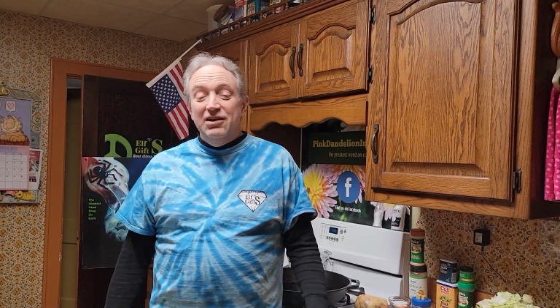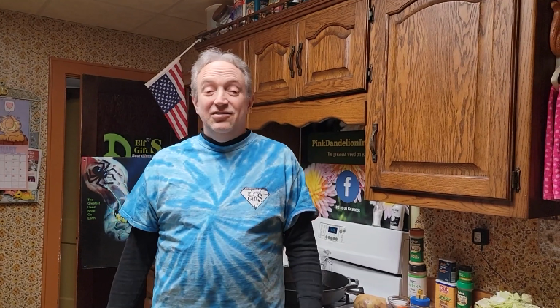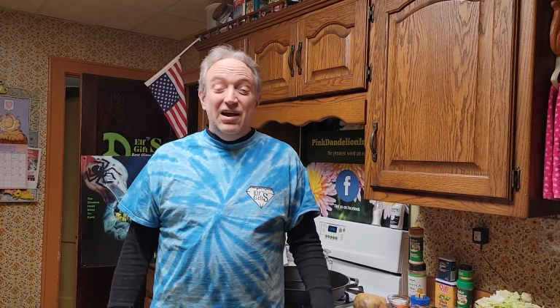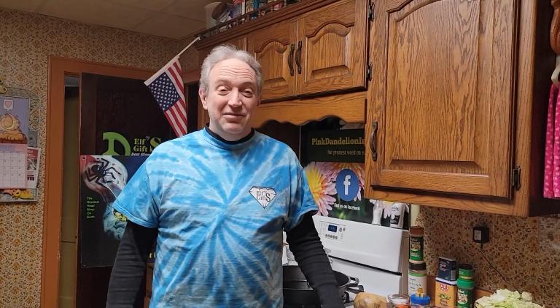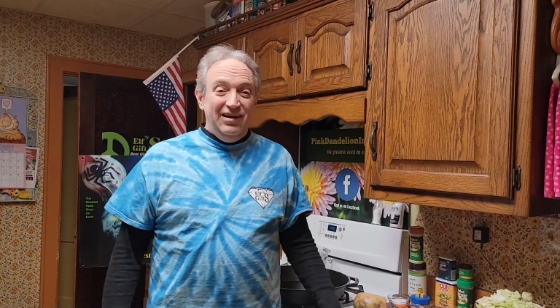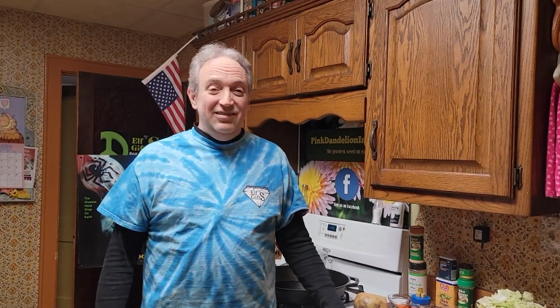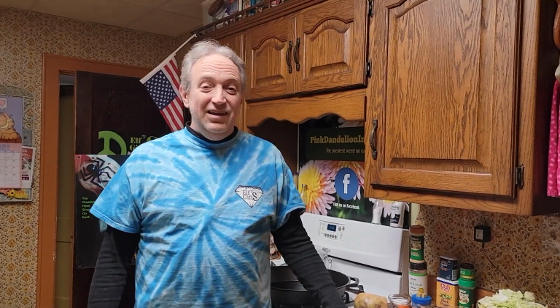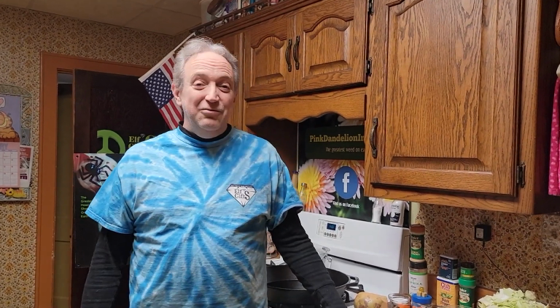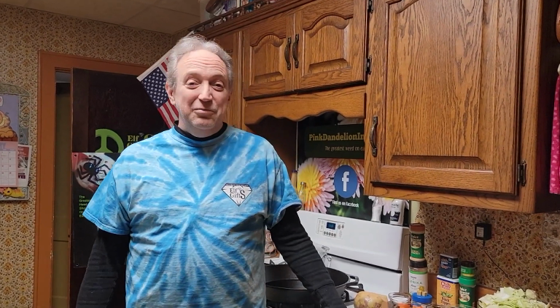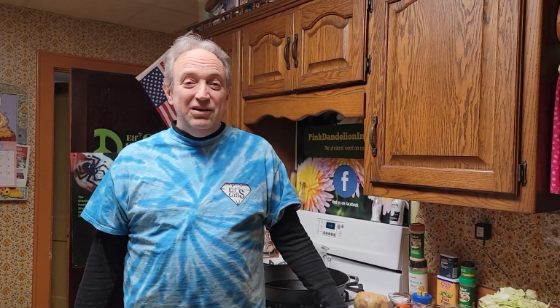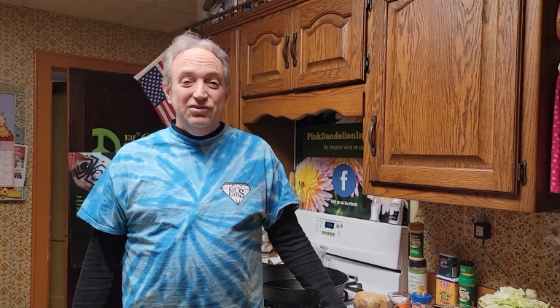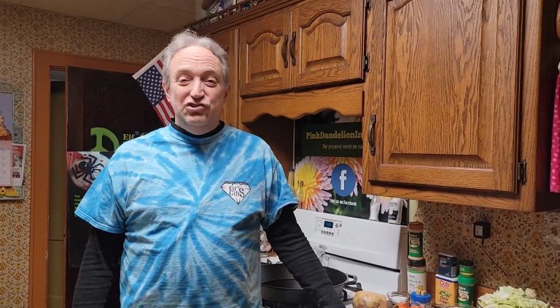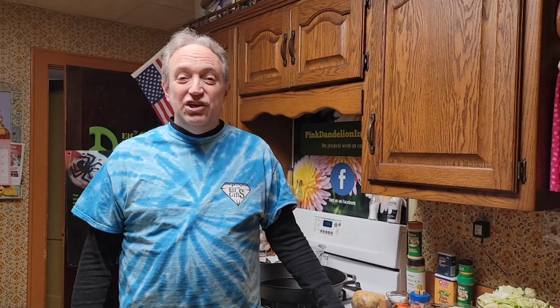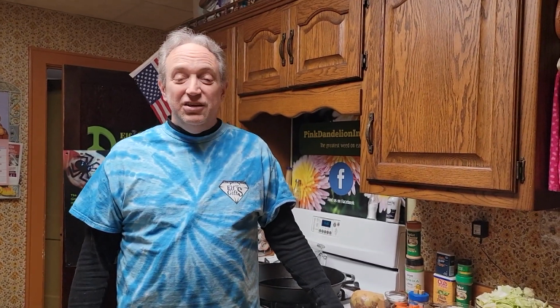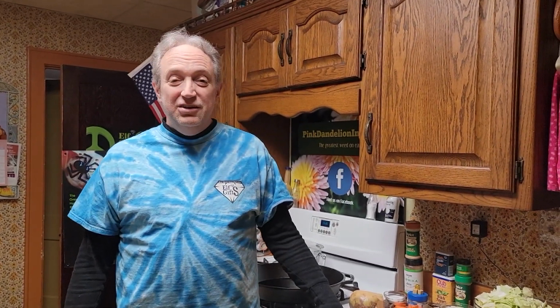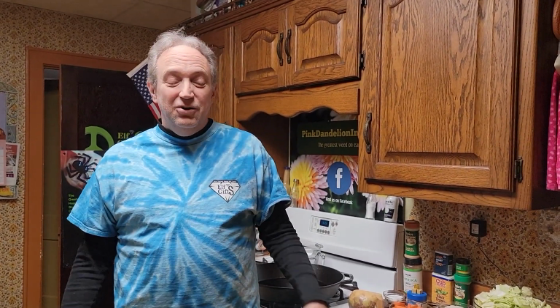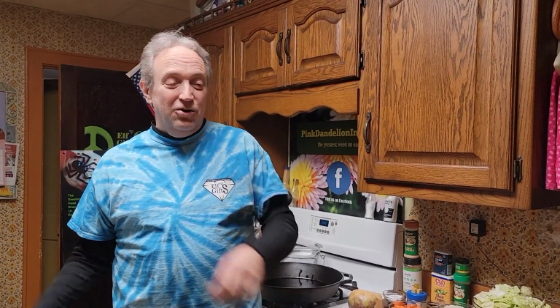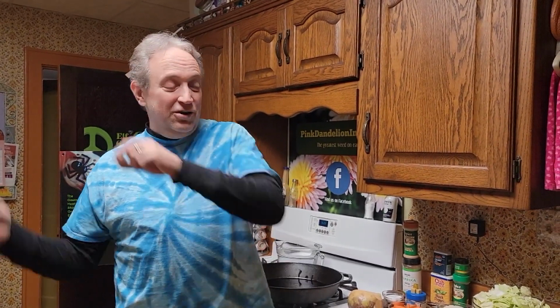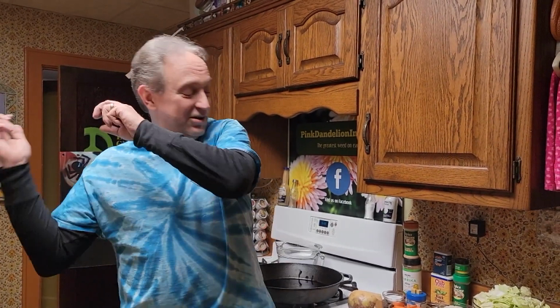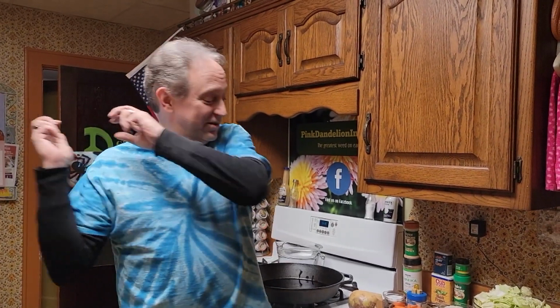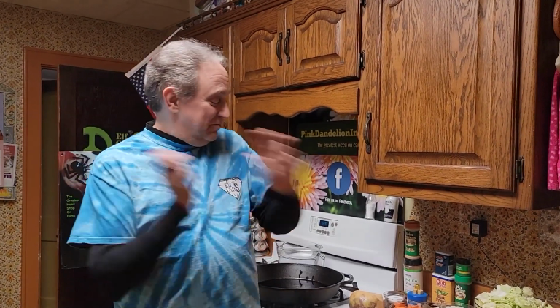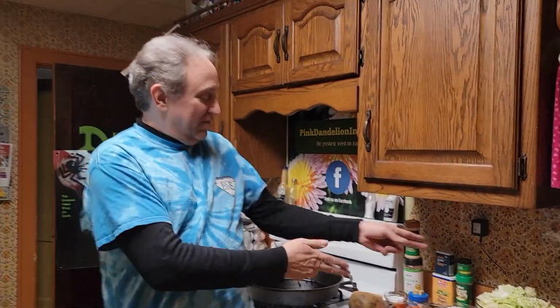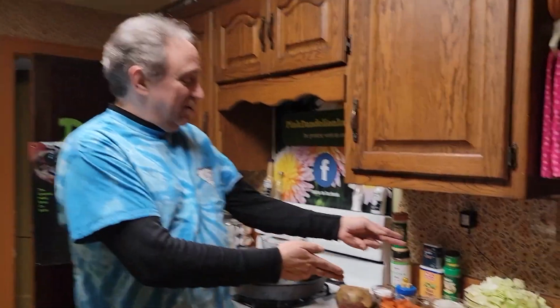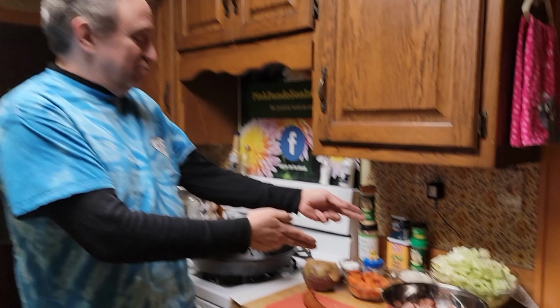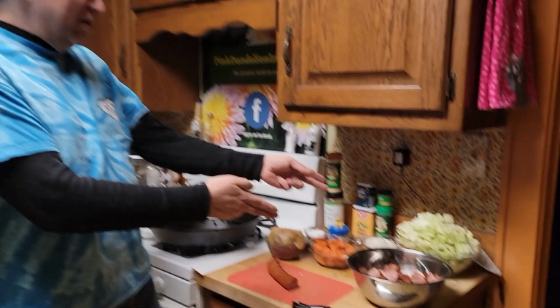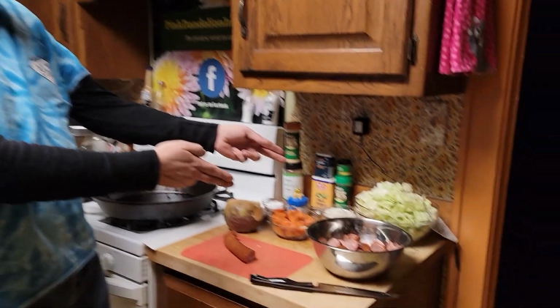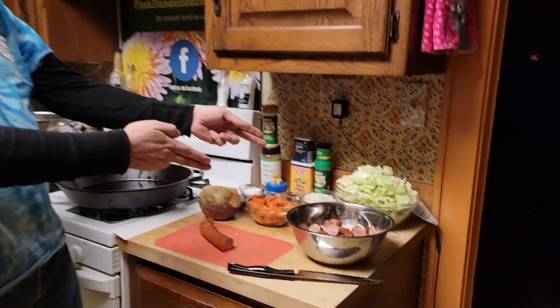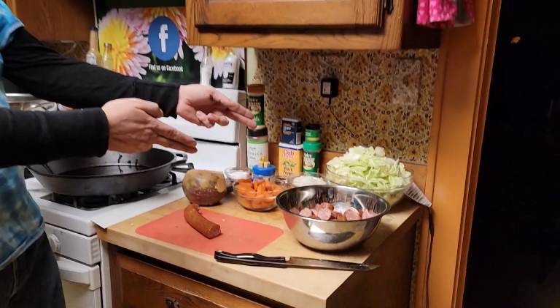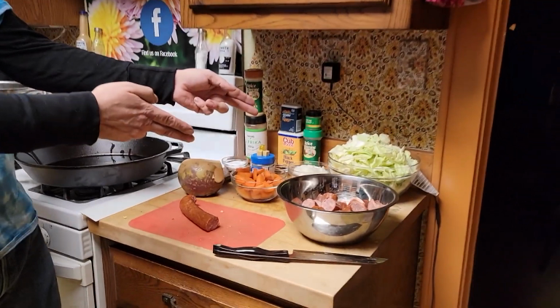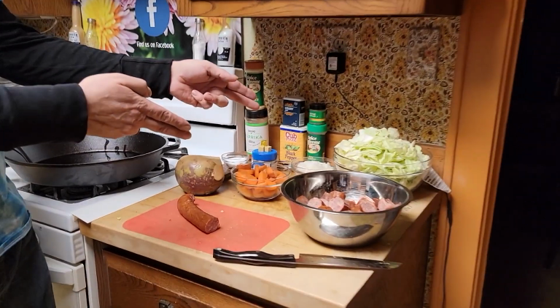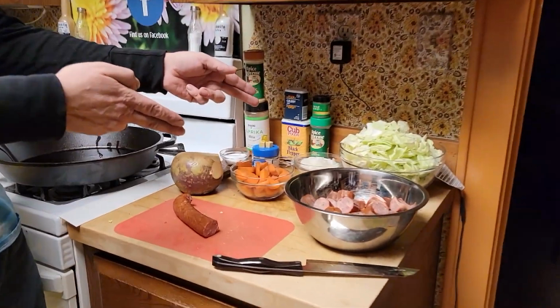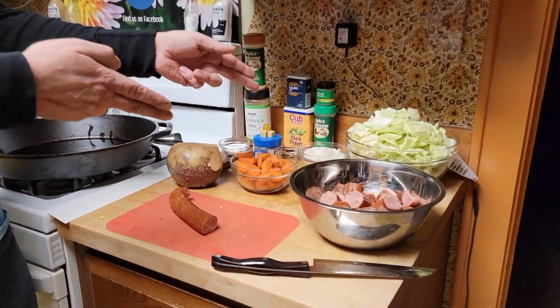Greetings Comrade! Today we're making Shchi, or Russian Cabbage Soup.